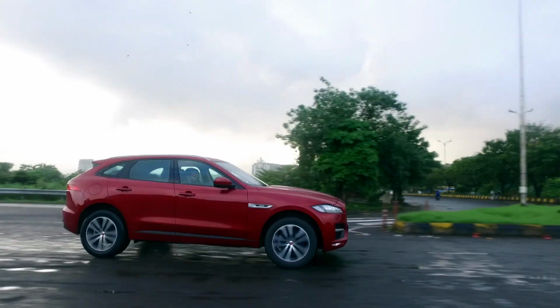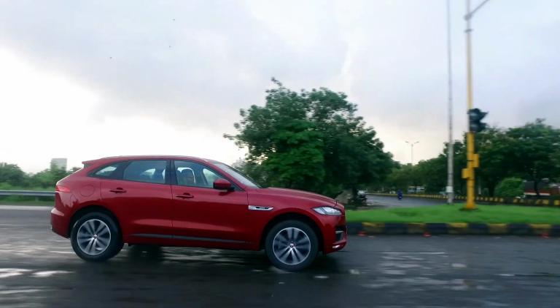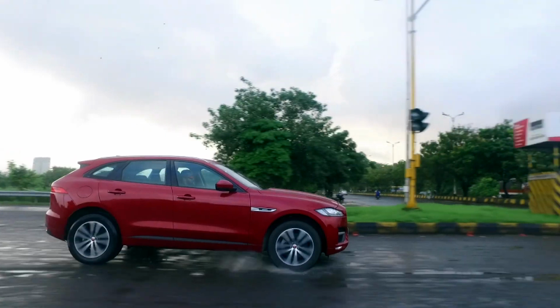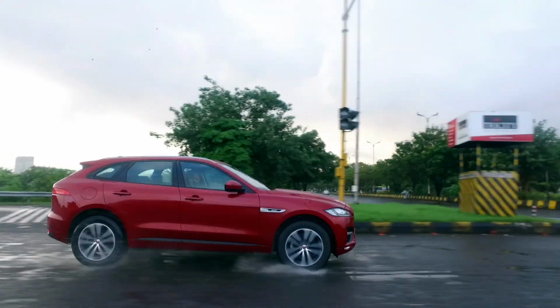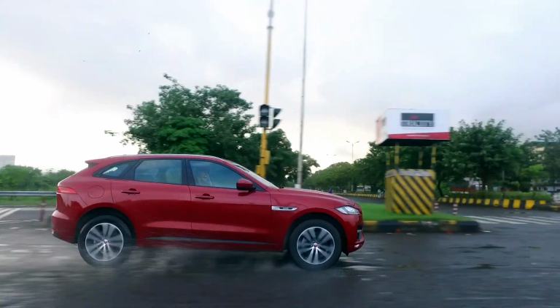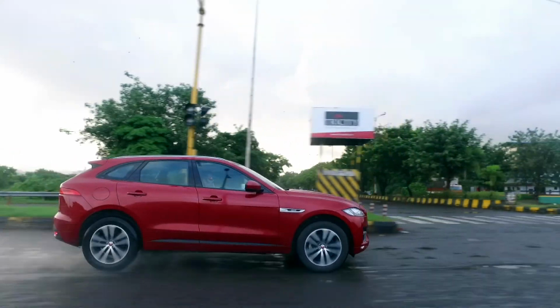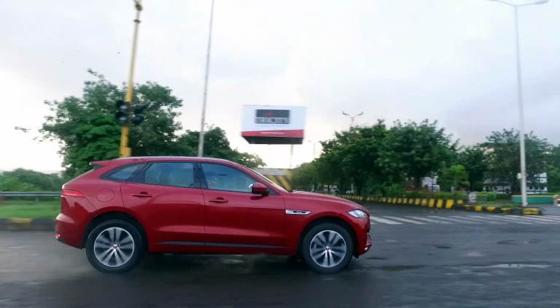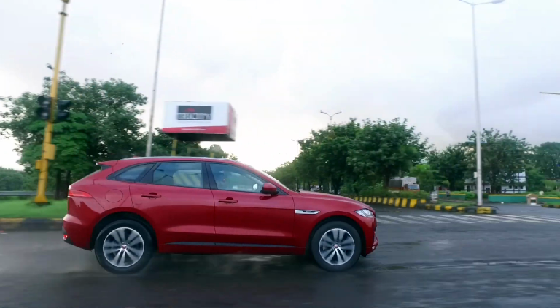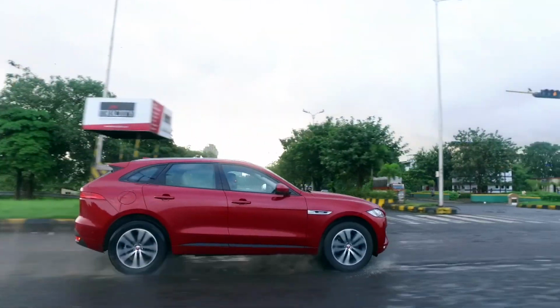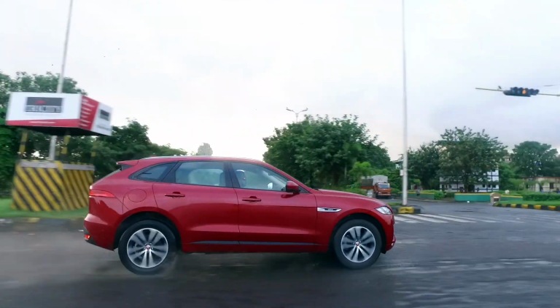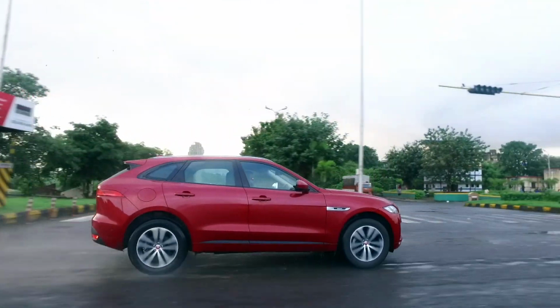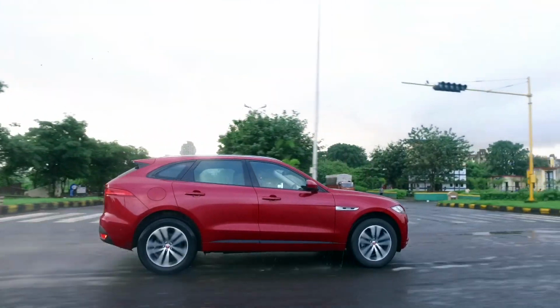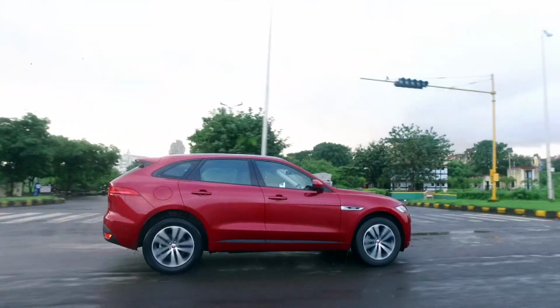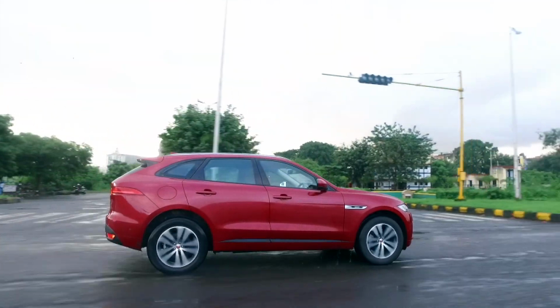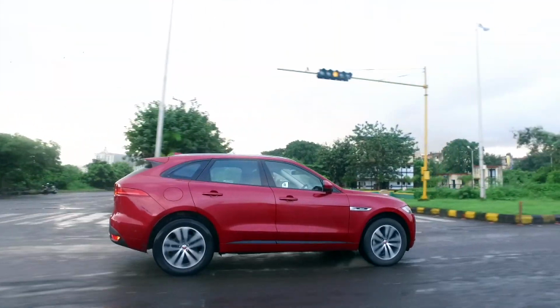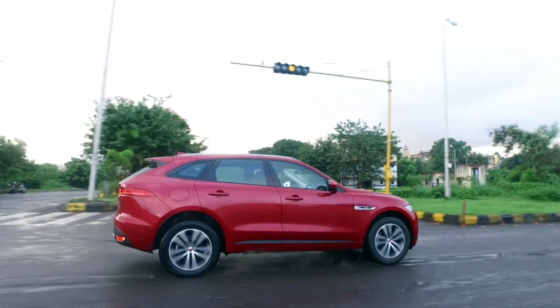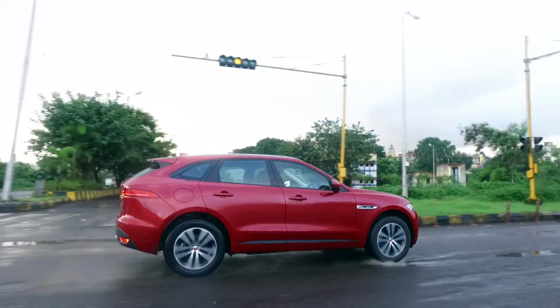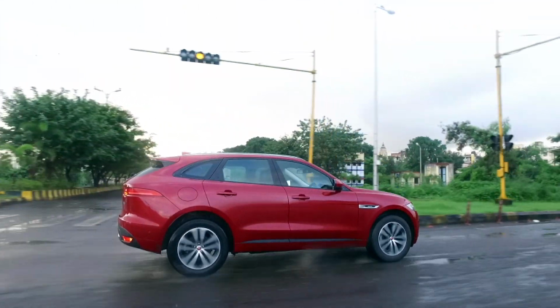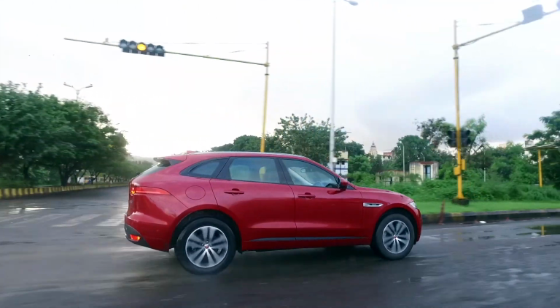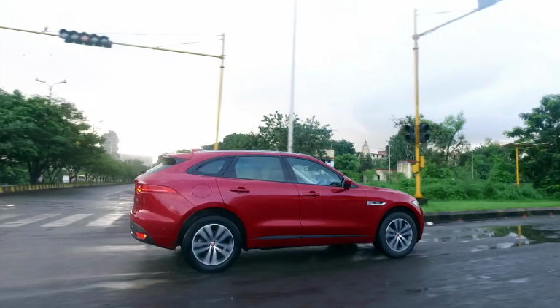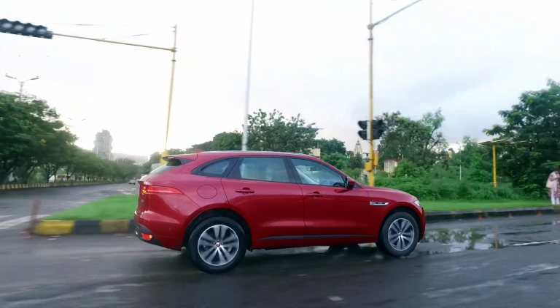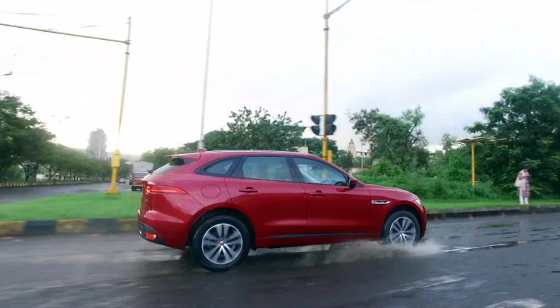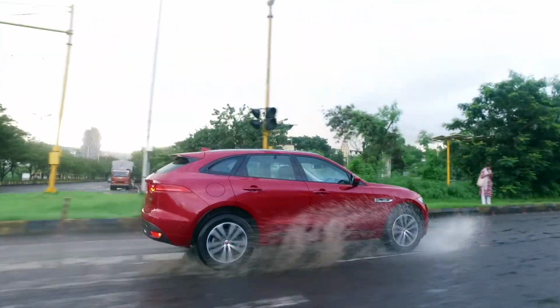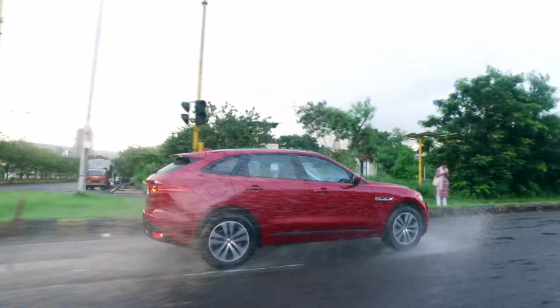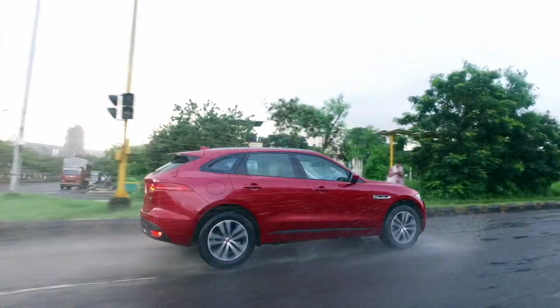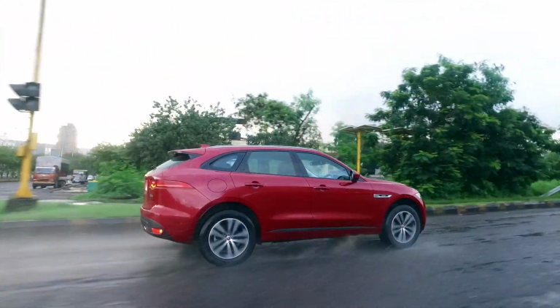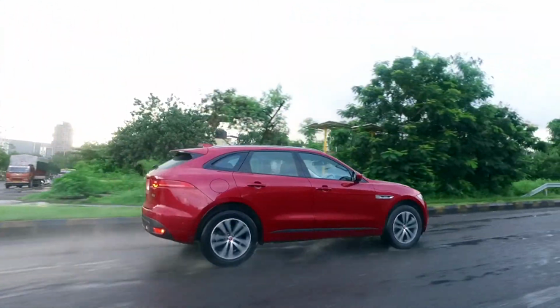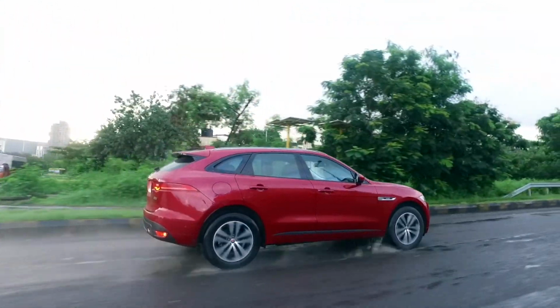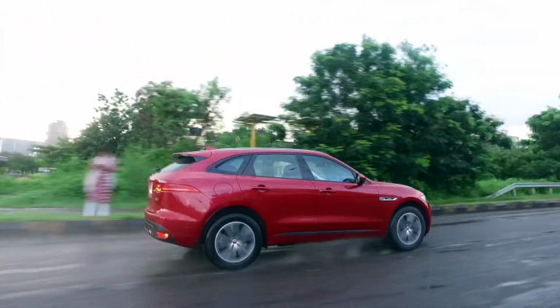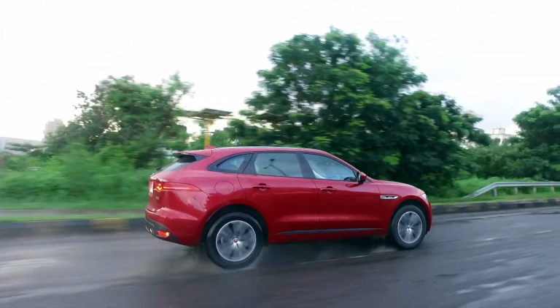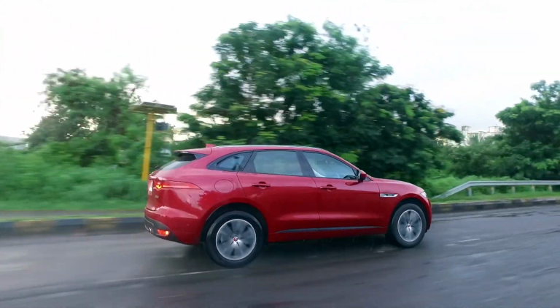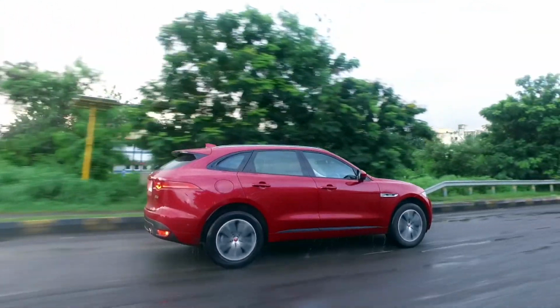Only at high speeds do the thuds come inside, but that's due to the large alloy wheels and the low-profile tyres on this variant.